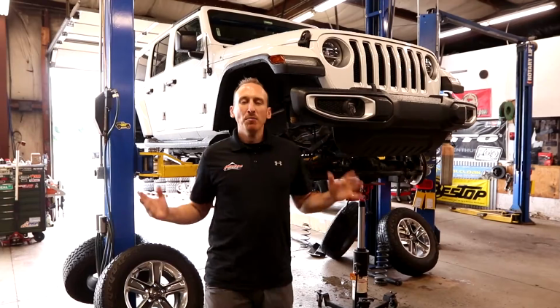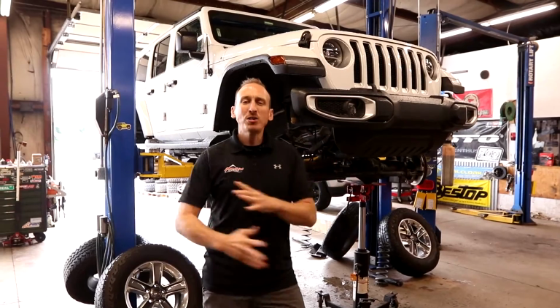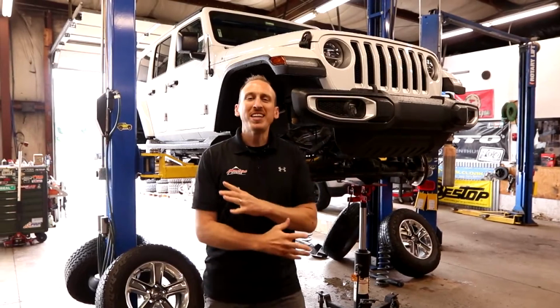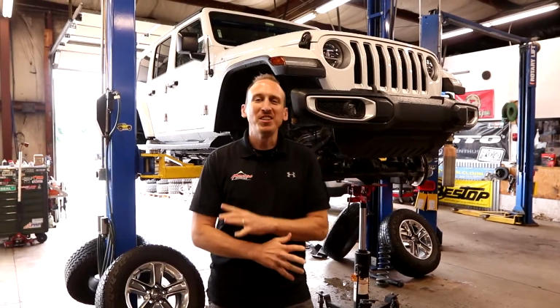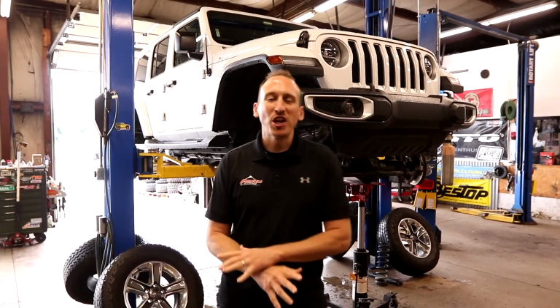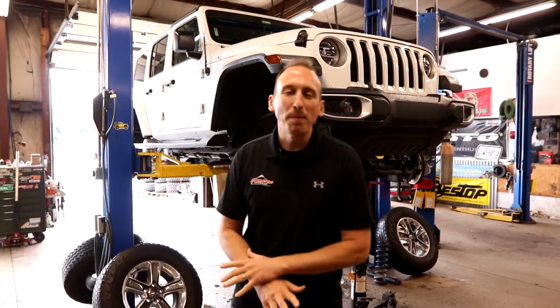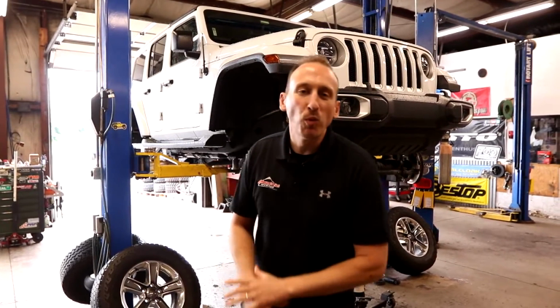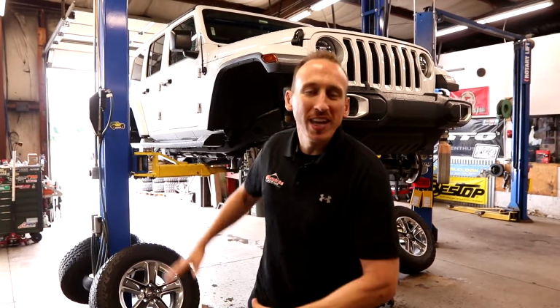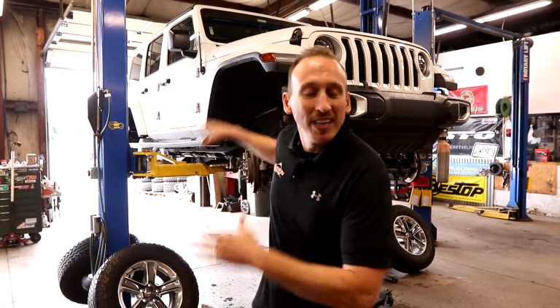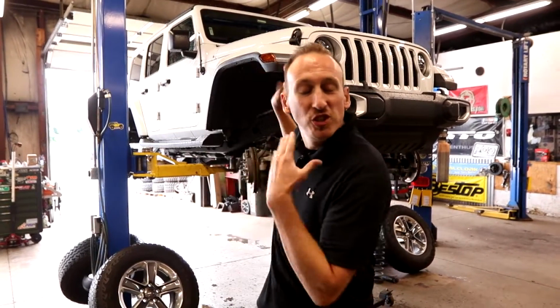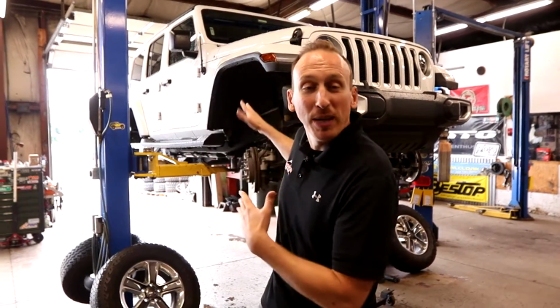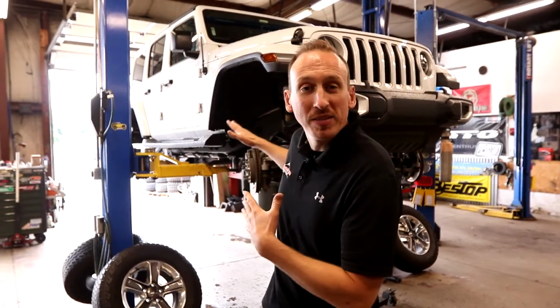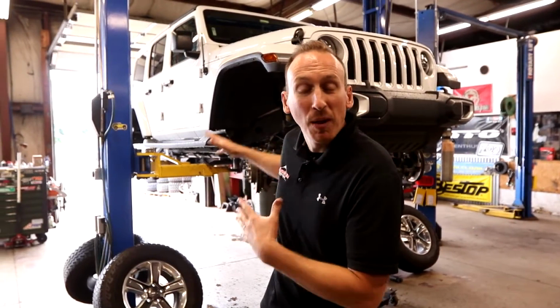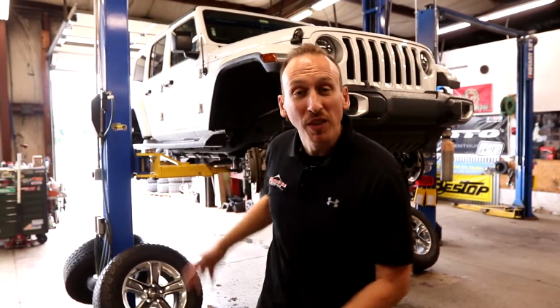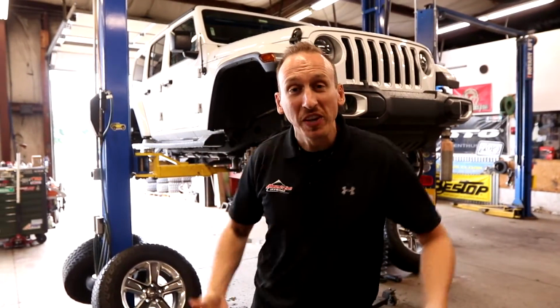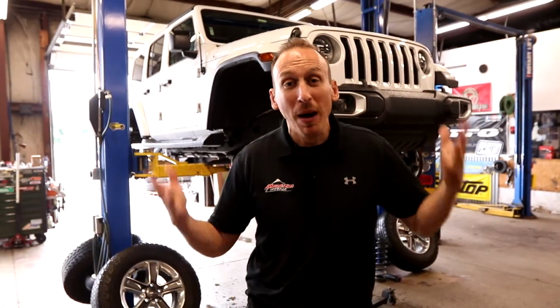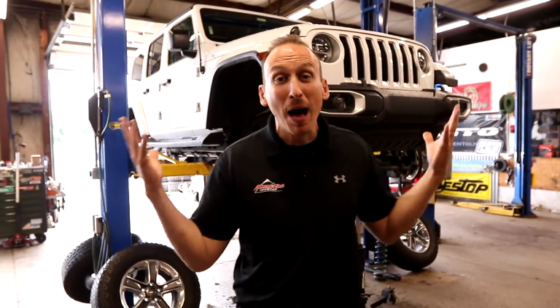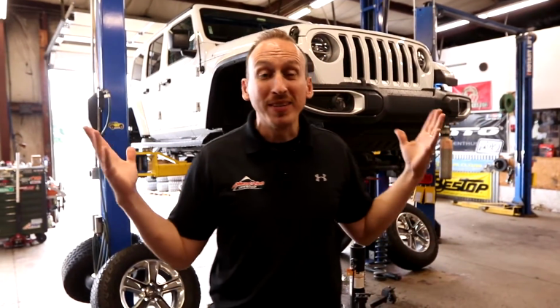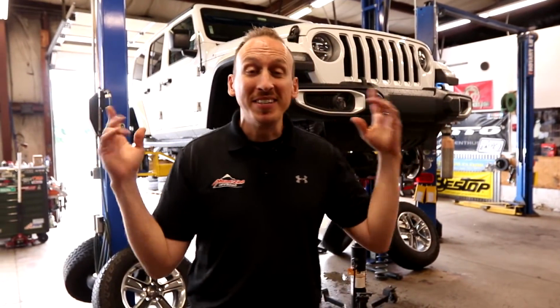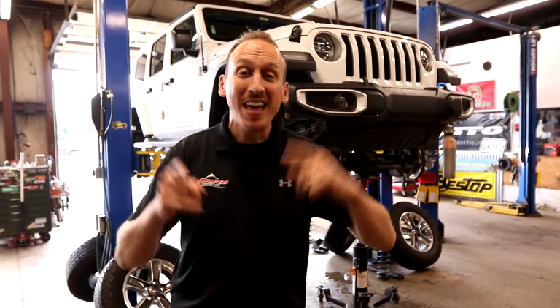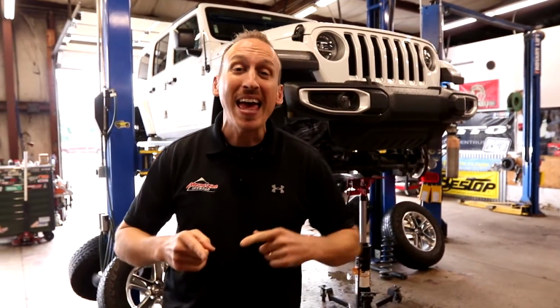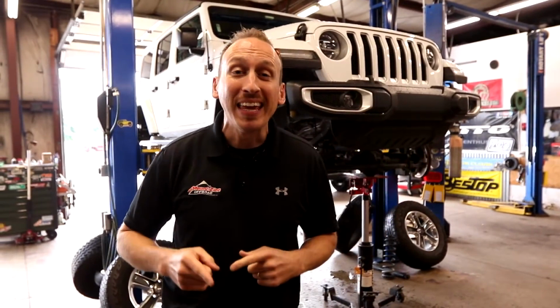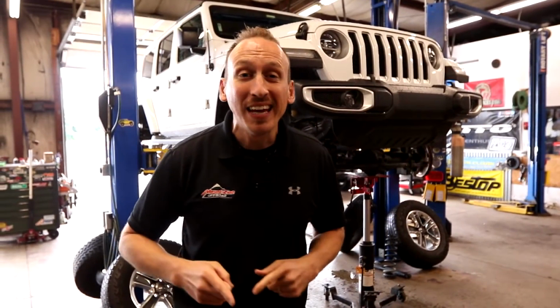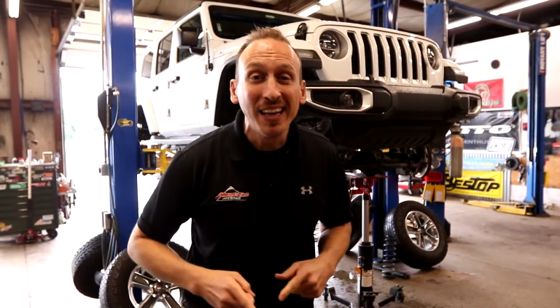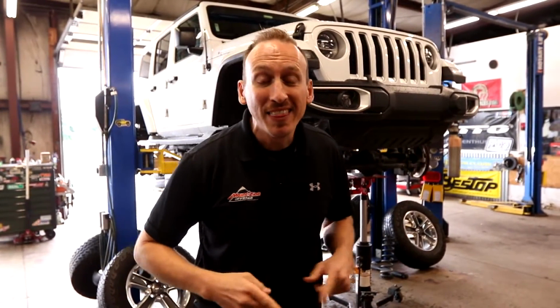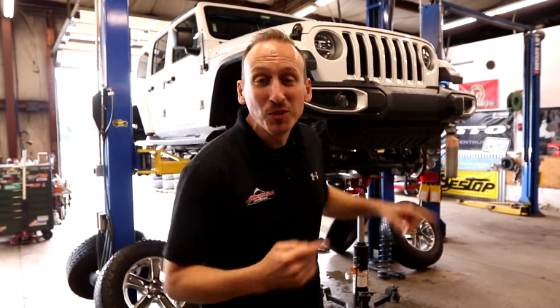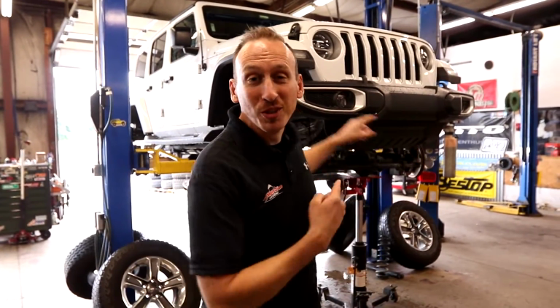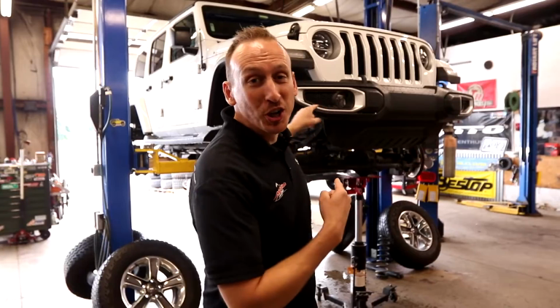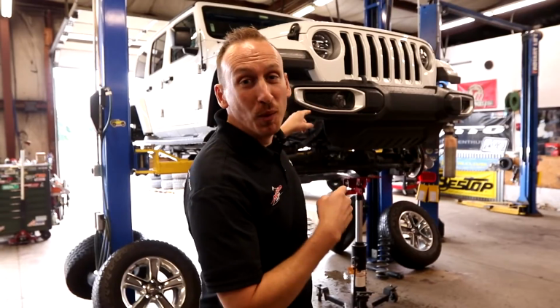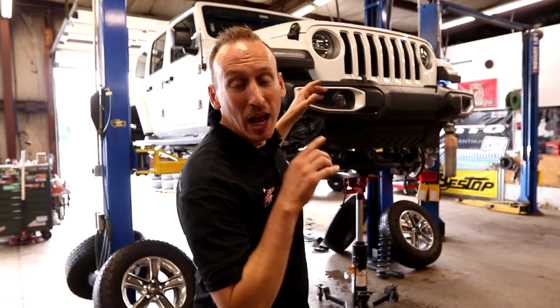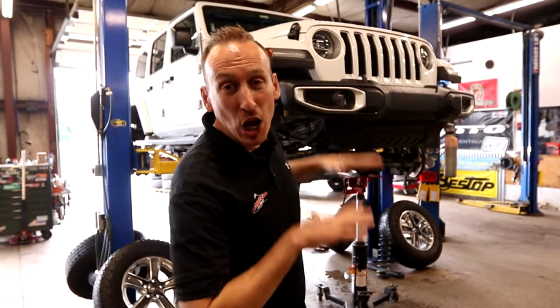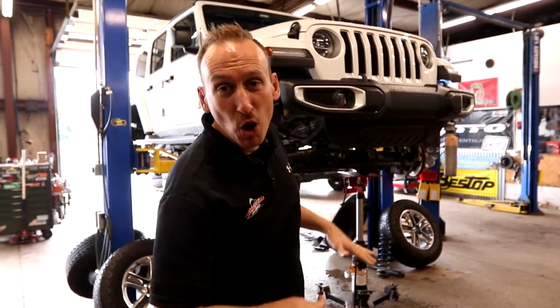Most days in the shop, we're taking Jeeps and we're lifting them up. Today, this one's going low.